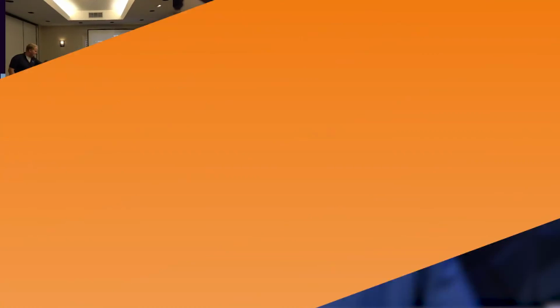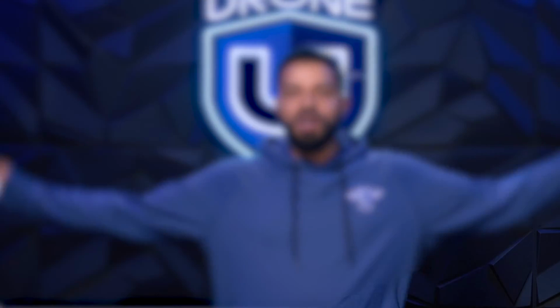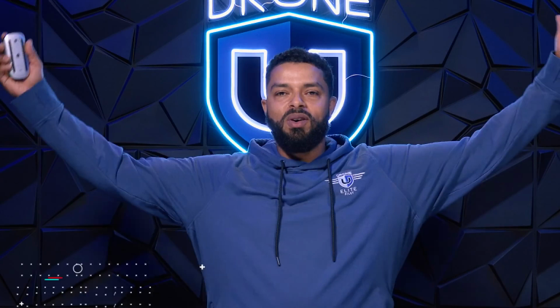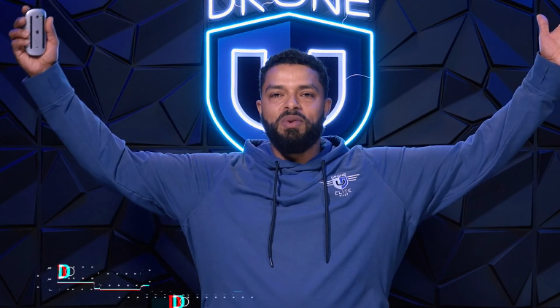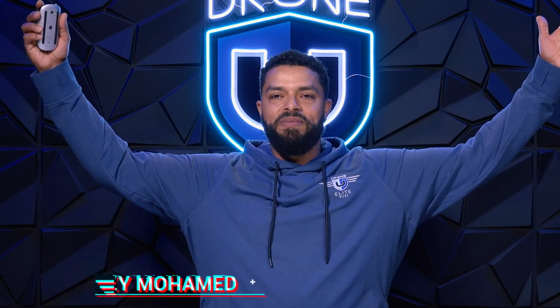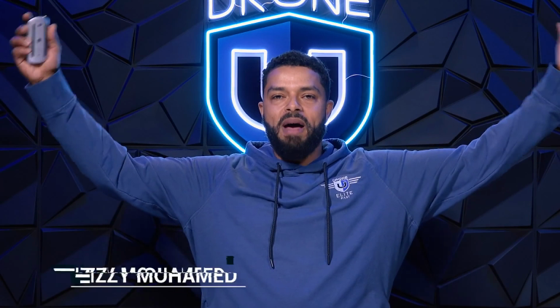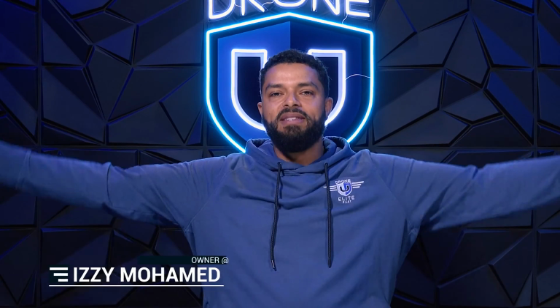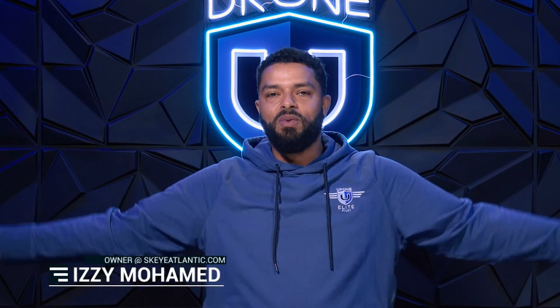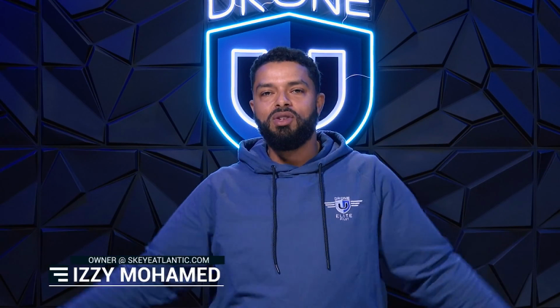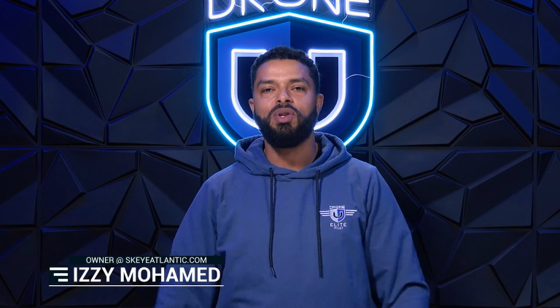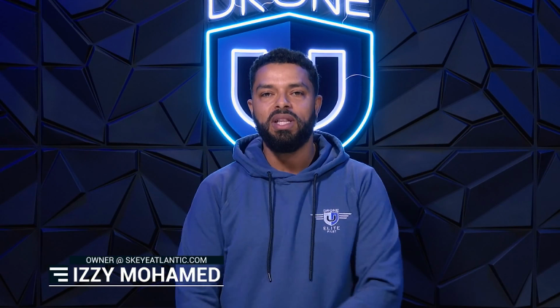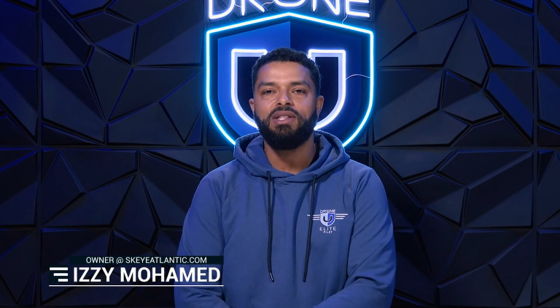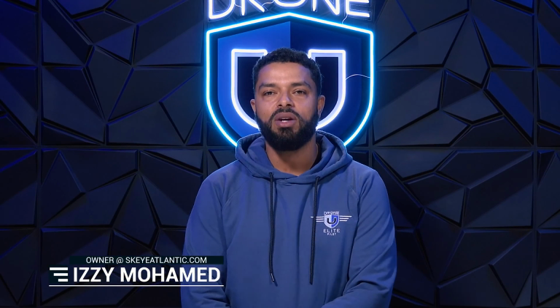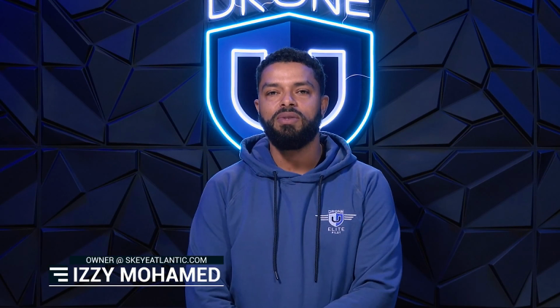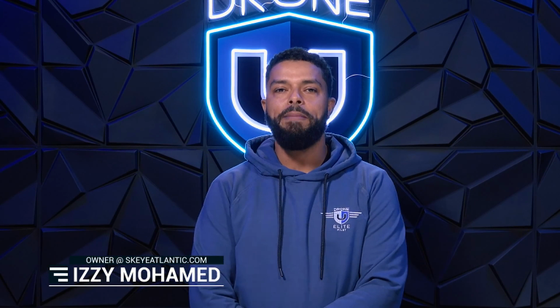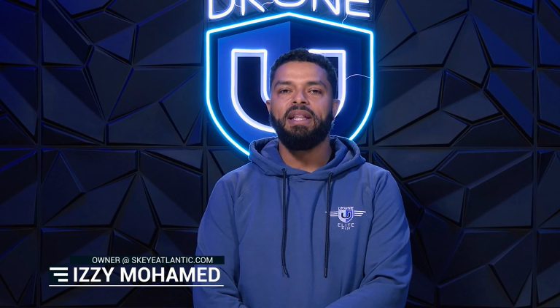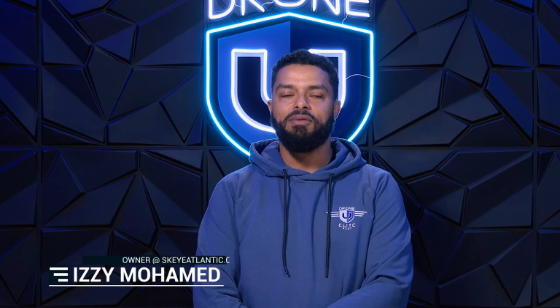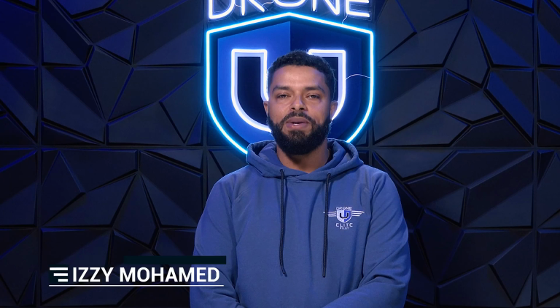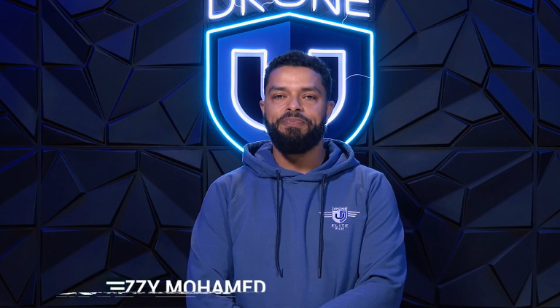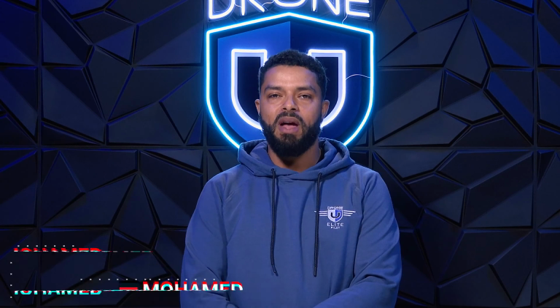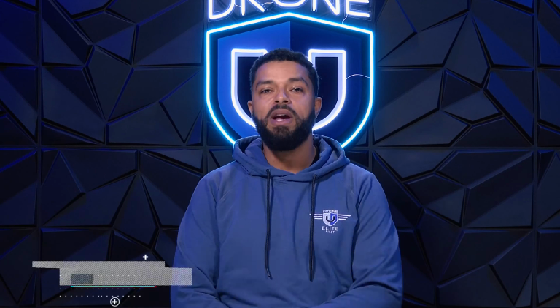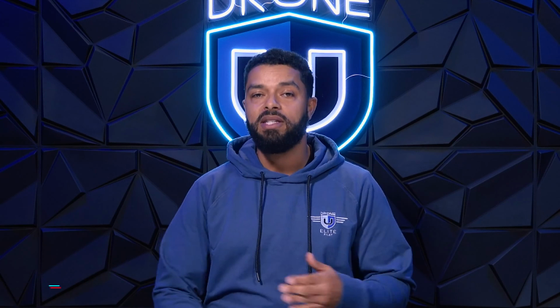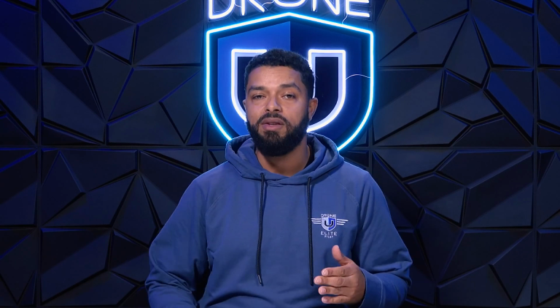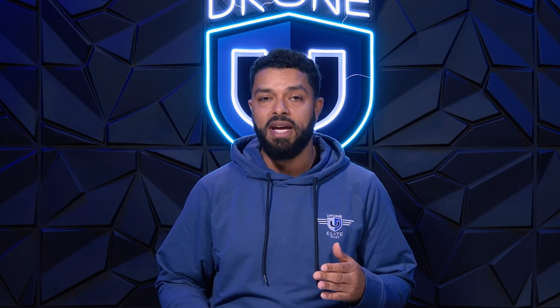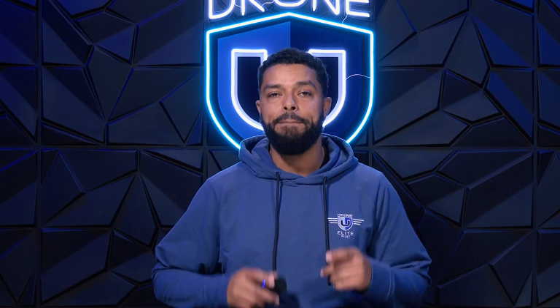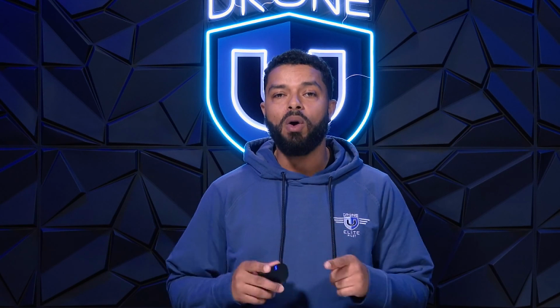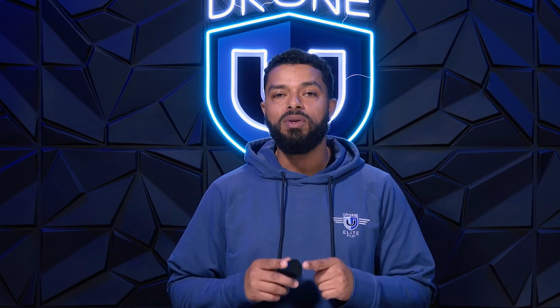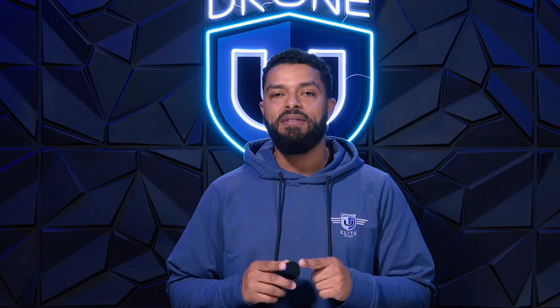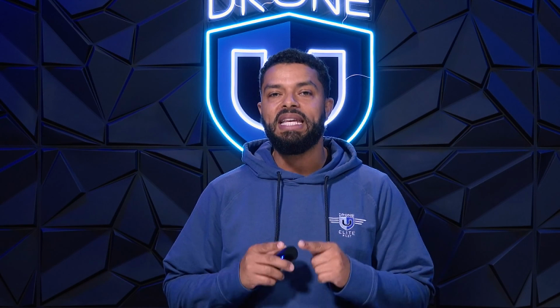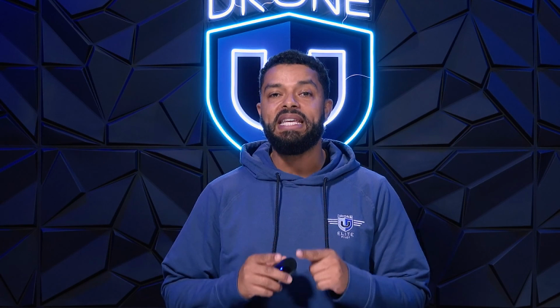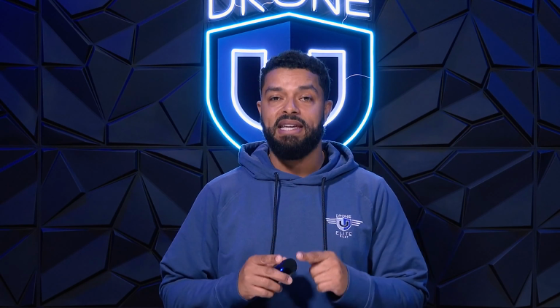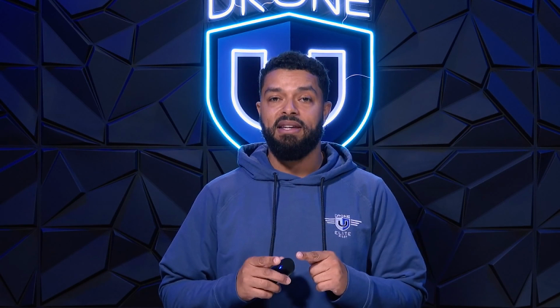What's going on everyone? I'm Izzy, one of the DroneU Elite instructors from the Mid-Atlantic region. I'm here to tell you today that Part 107 is easy.